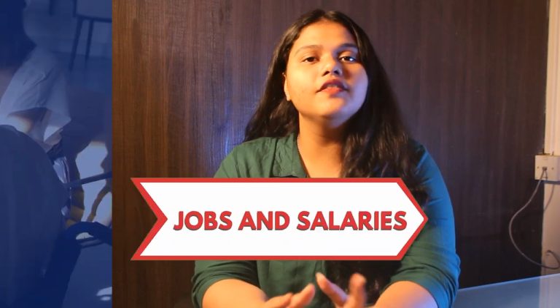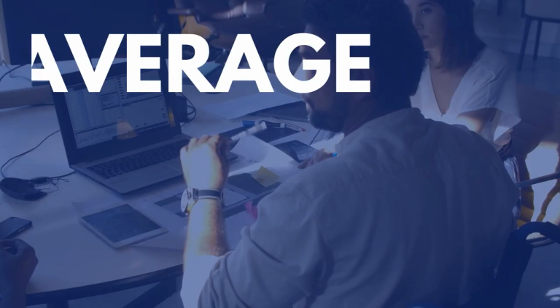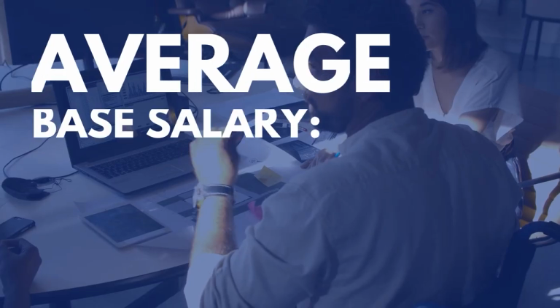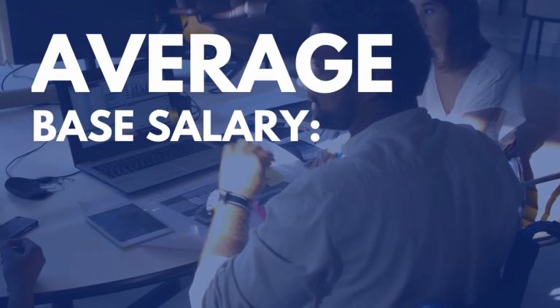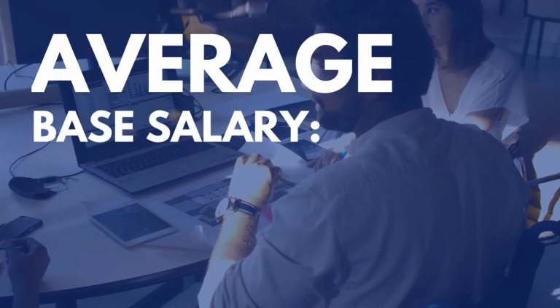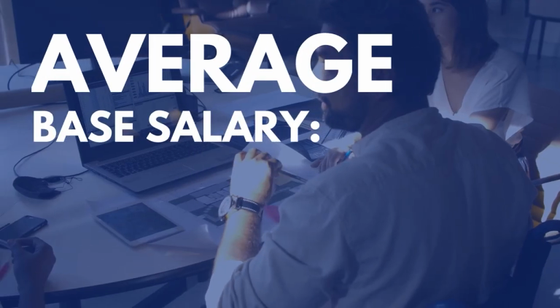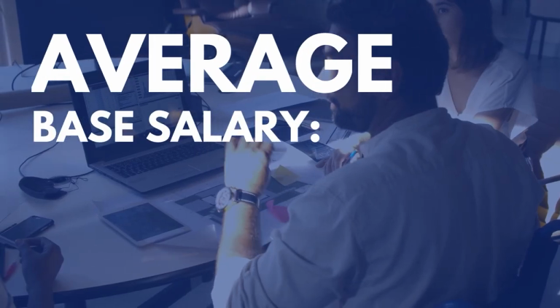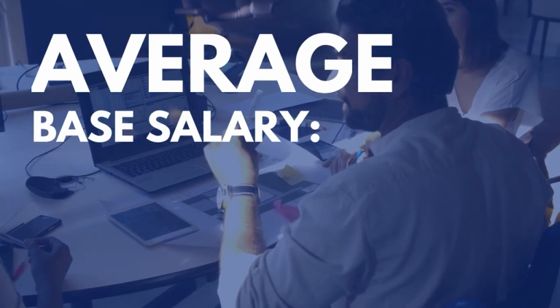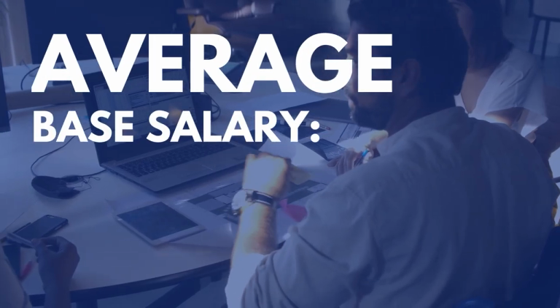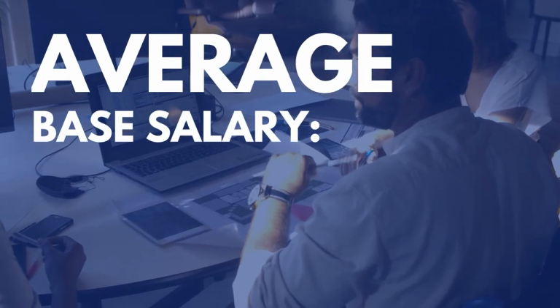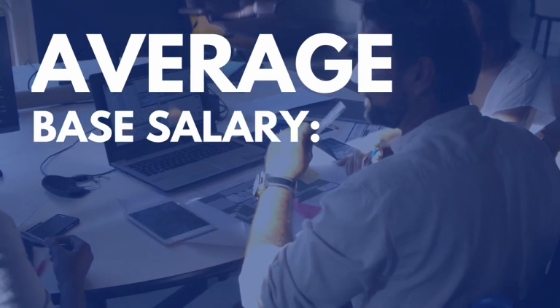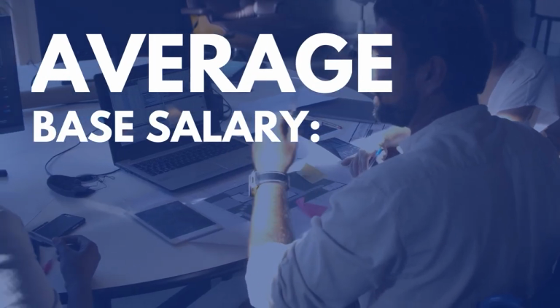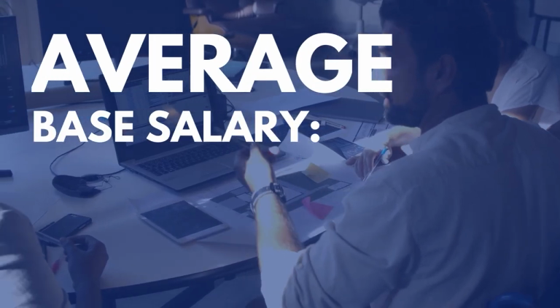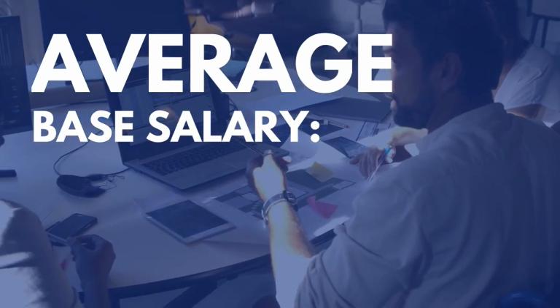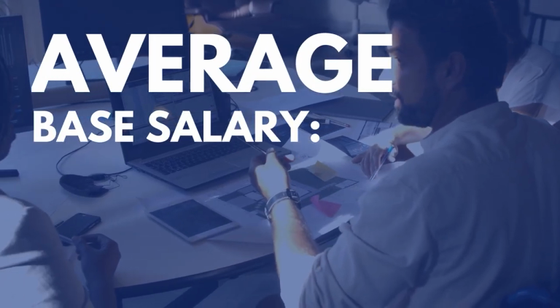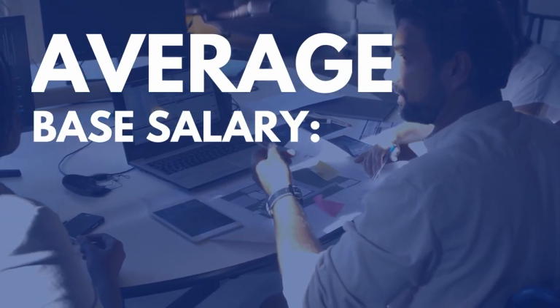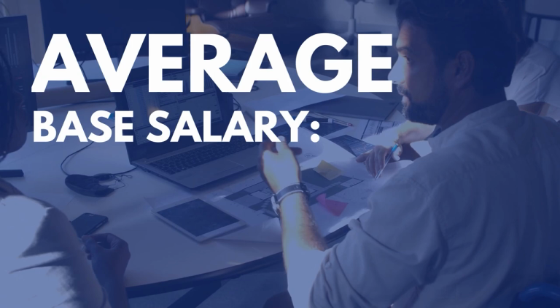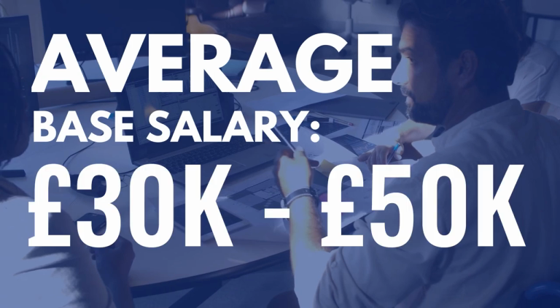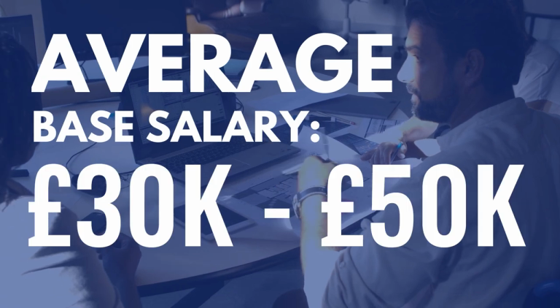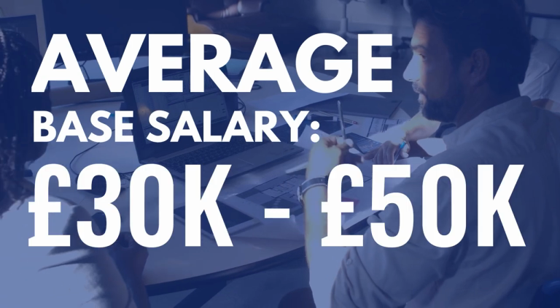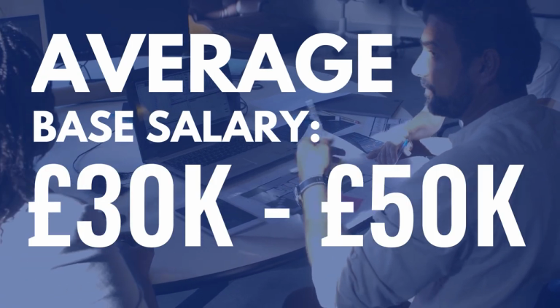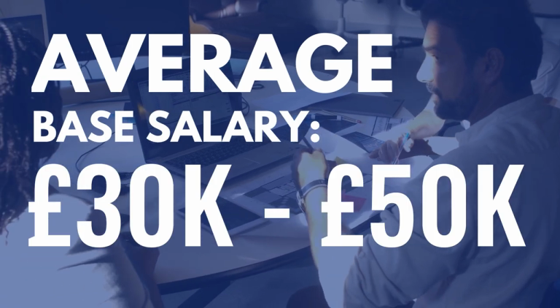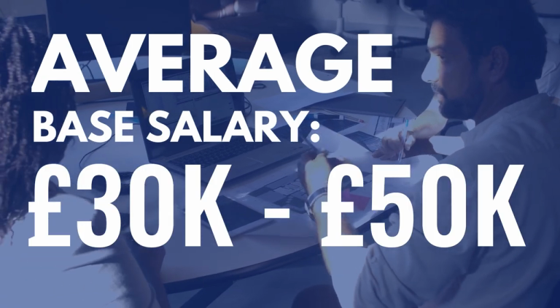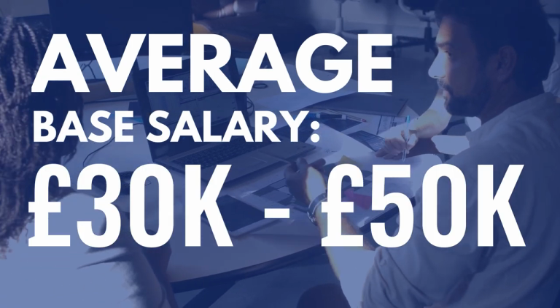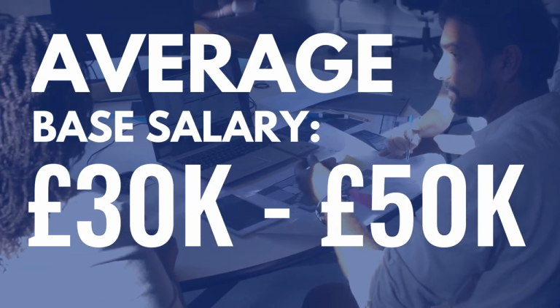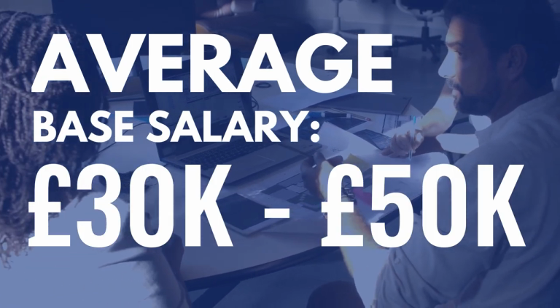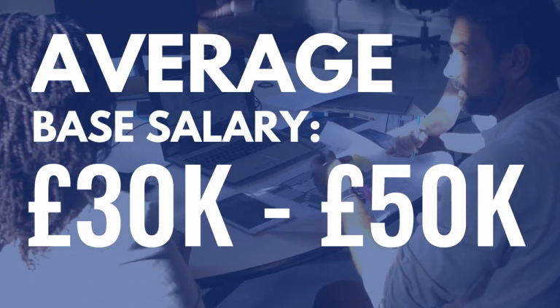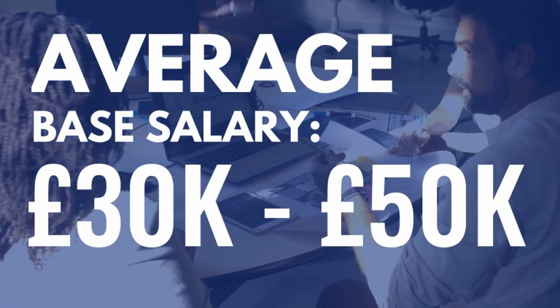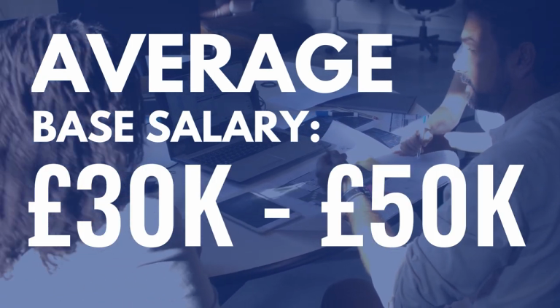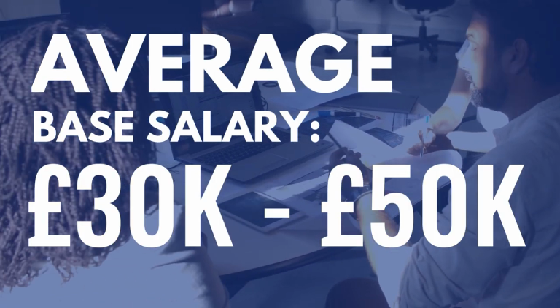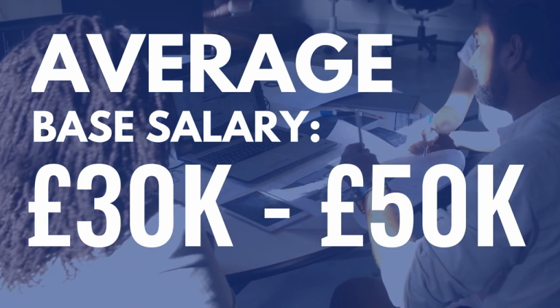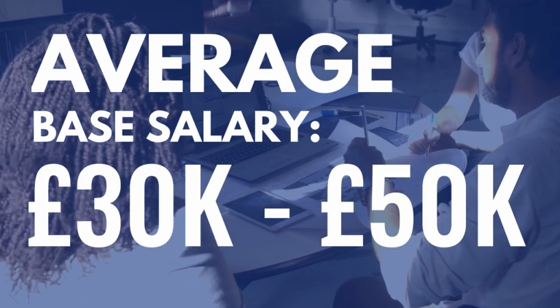The average salary of an alumni ranges from £30,000 to £50,000 per year.